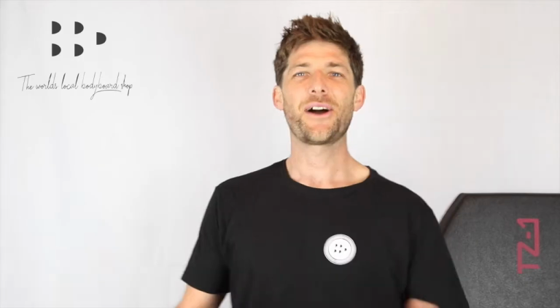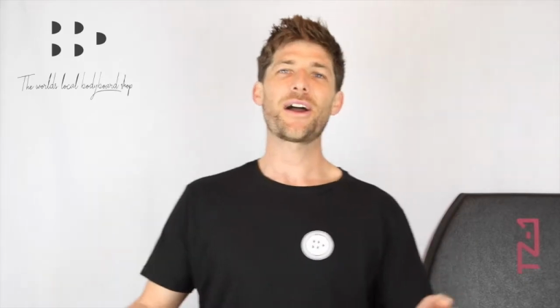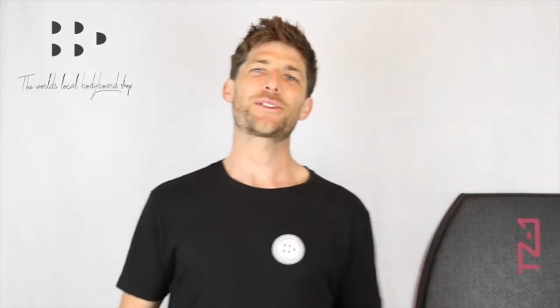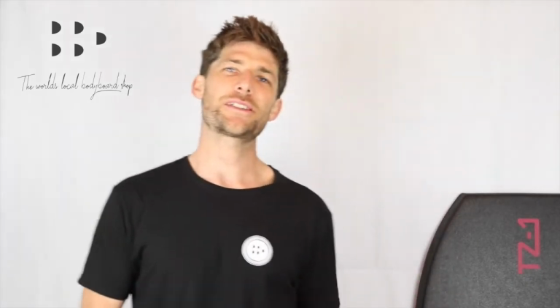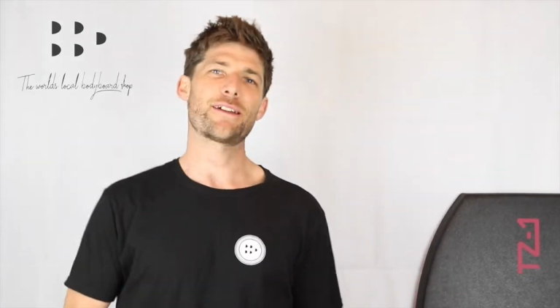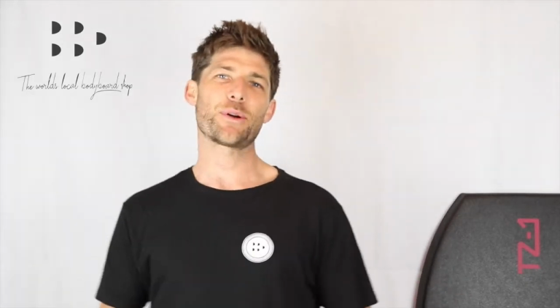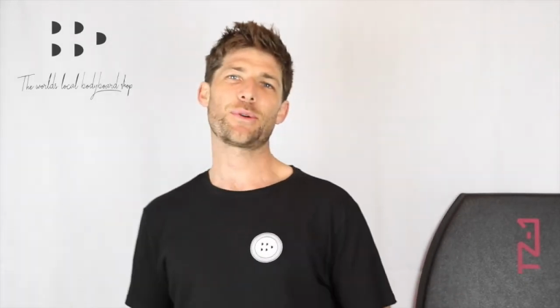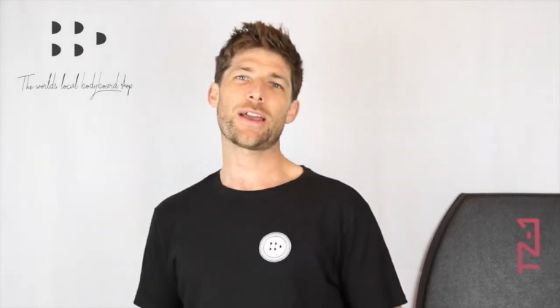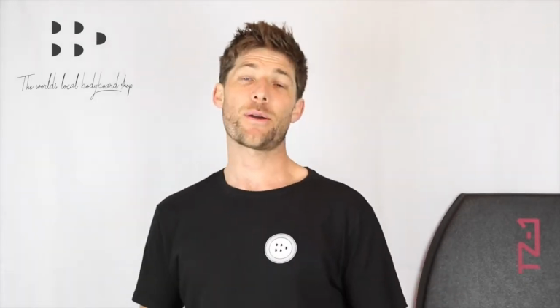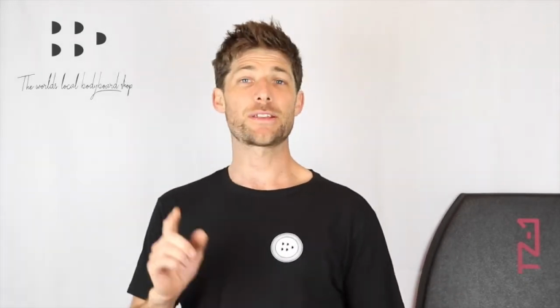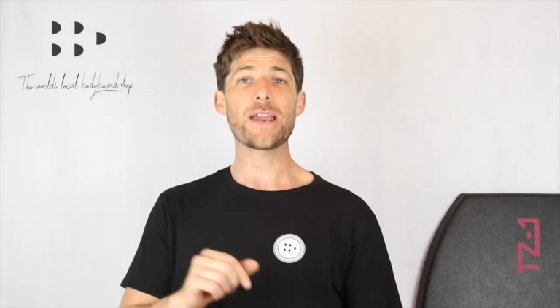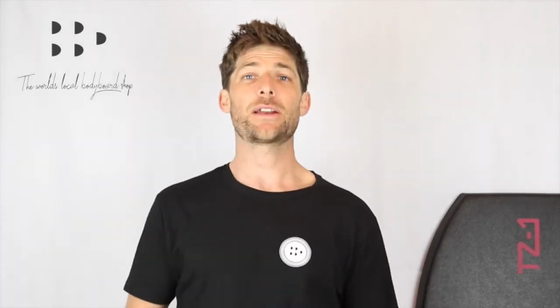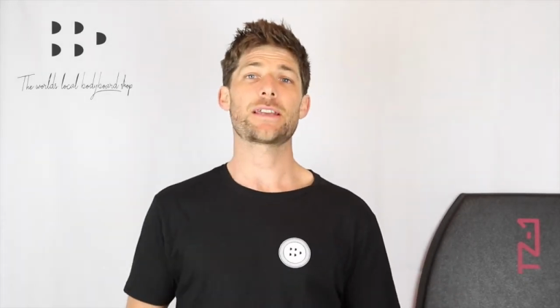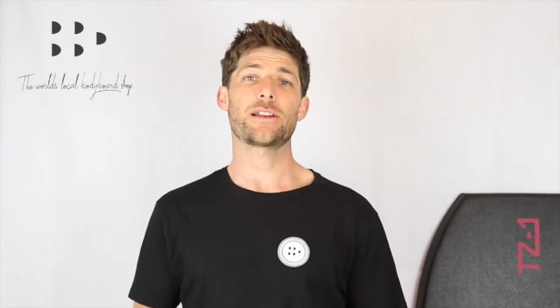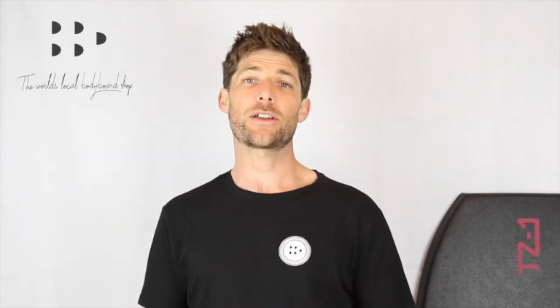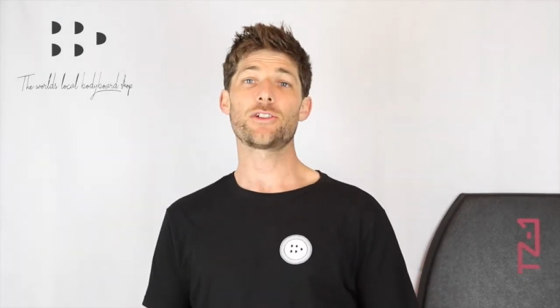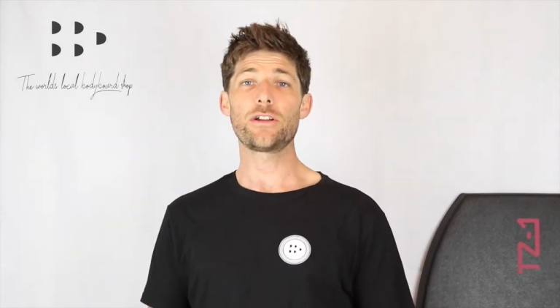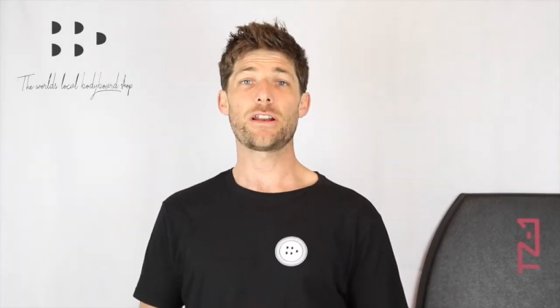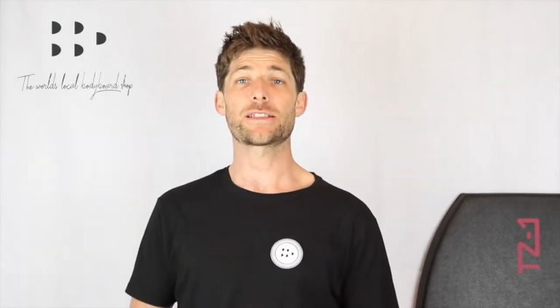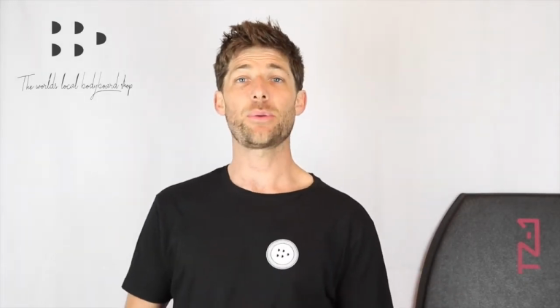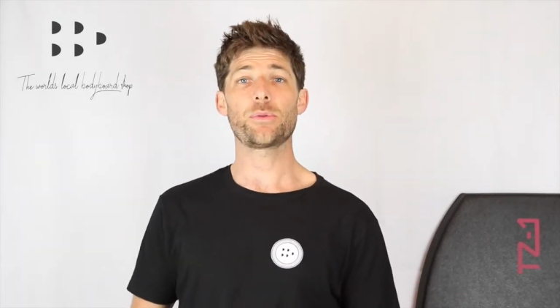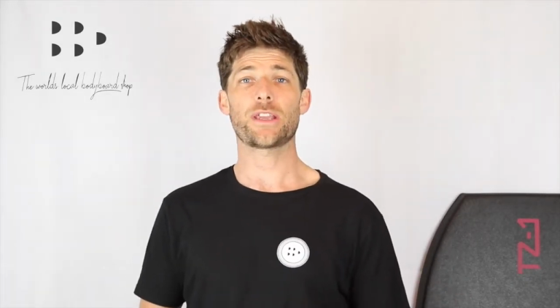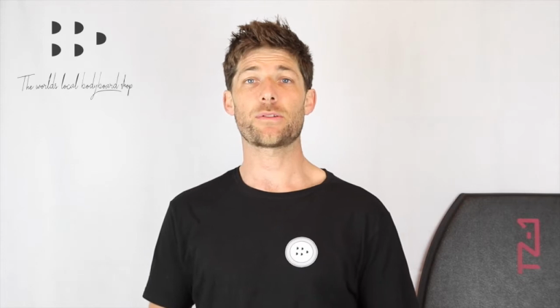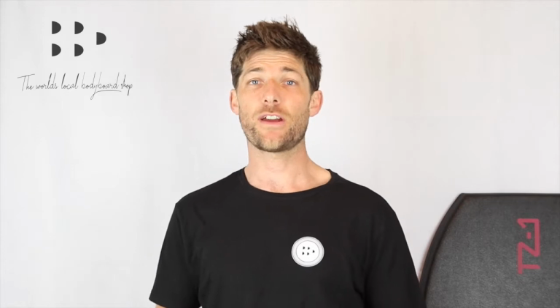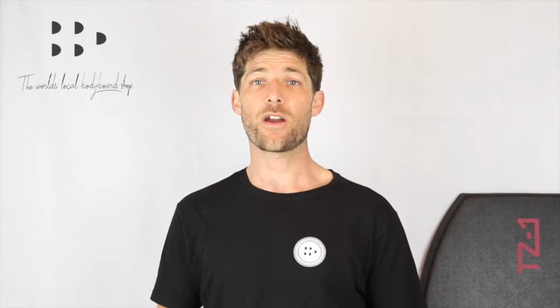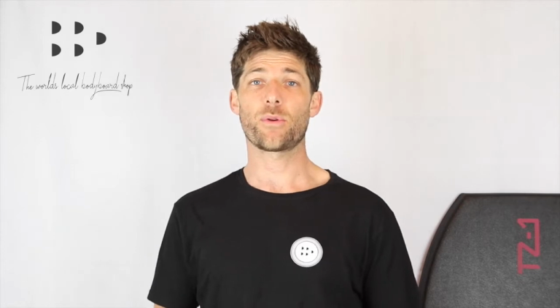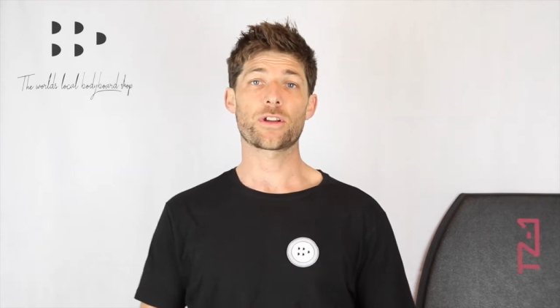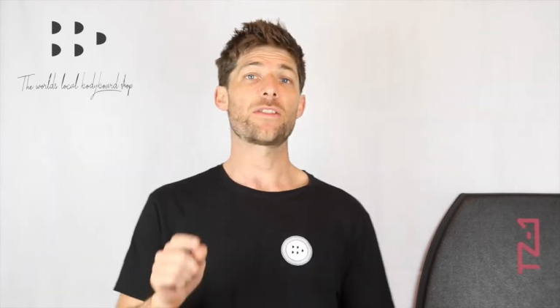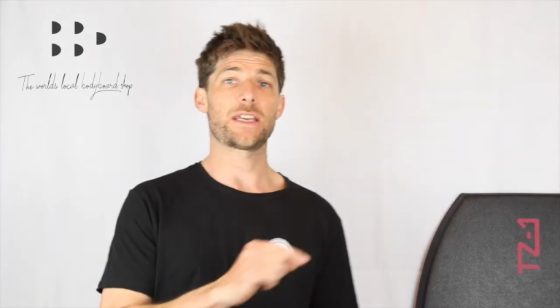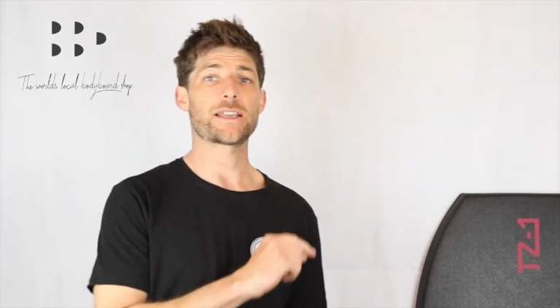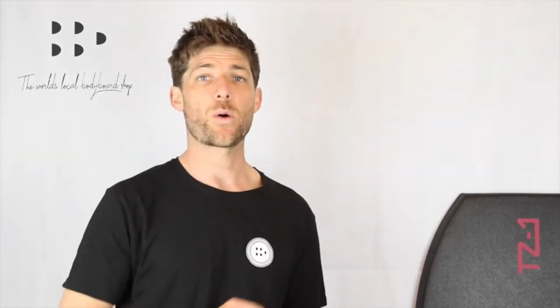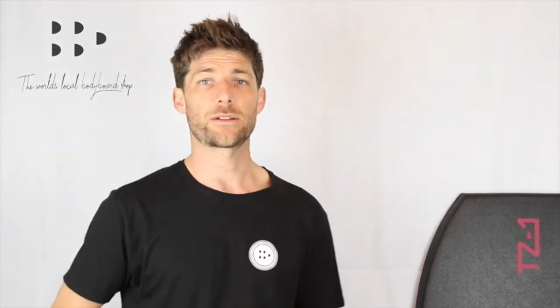Hi, Chris here at Bodyboard Depot and today we're going to take a look at the newly released Bodyboard Depot's very own board, the TZ1.